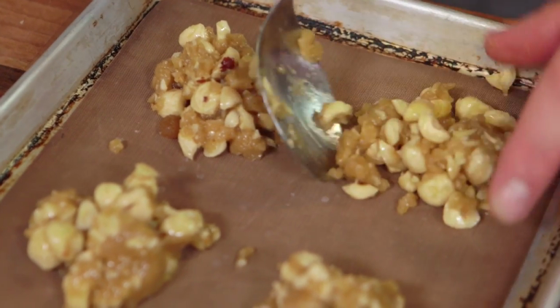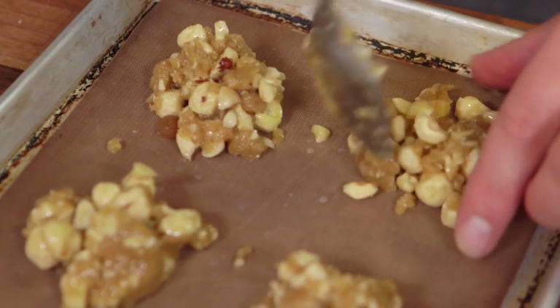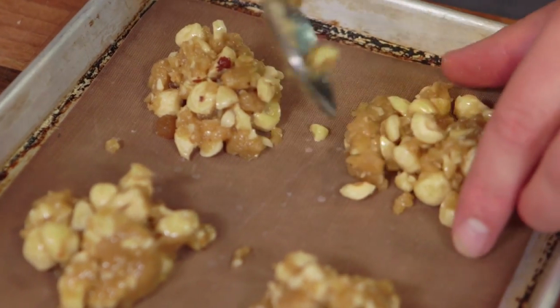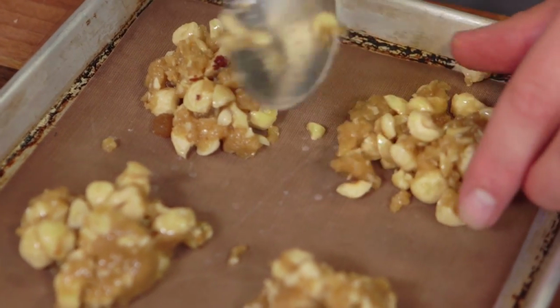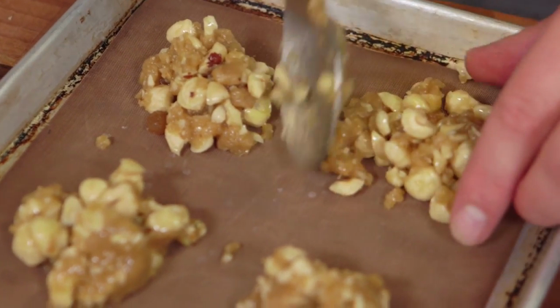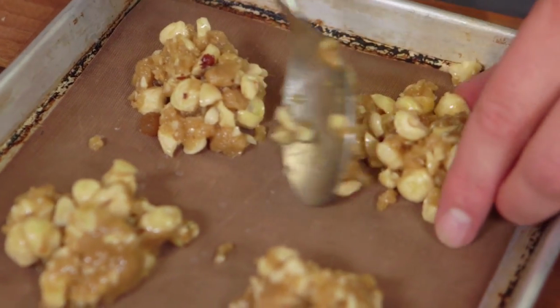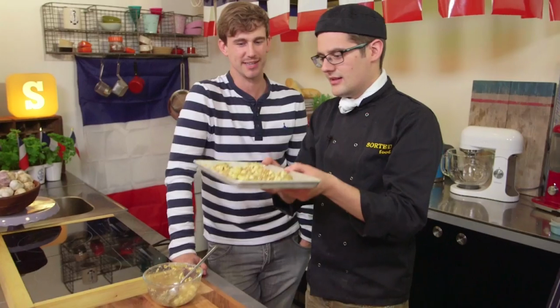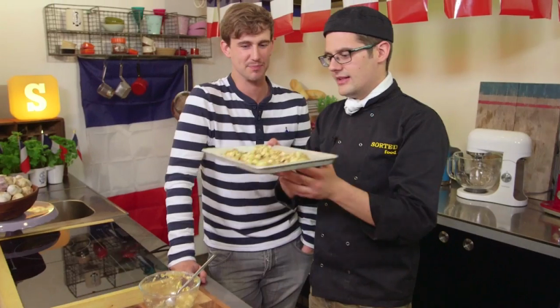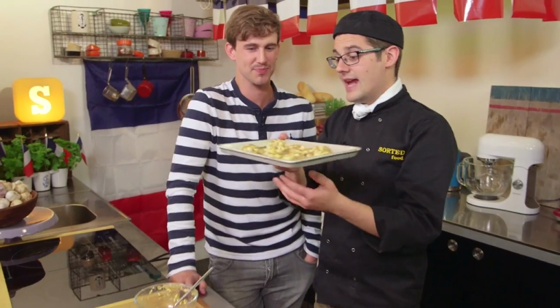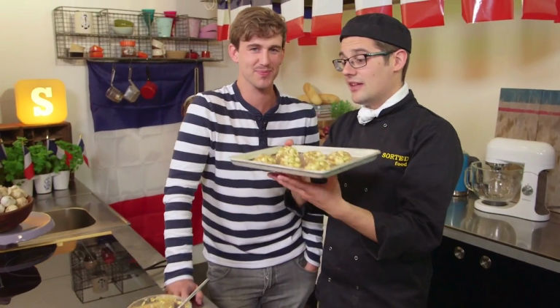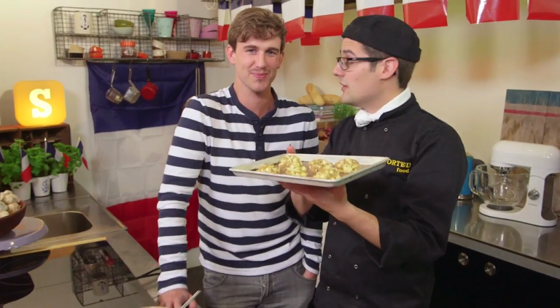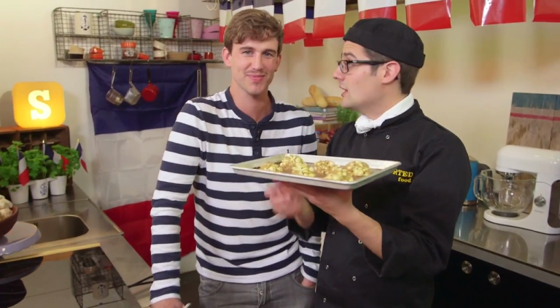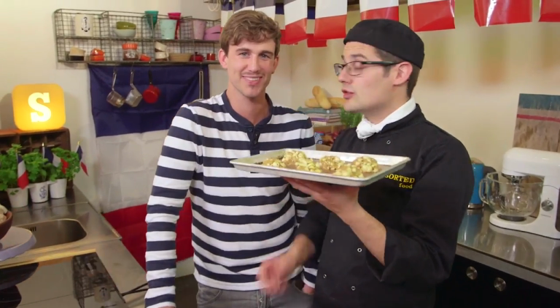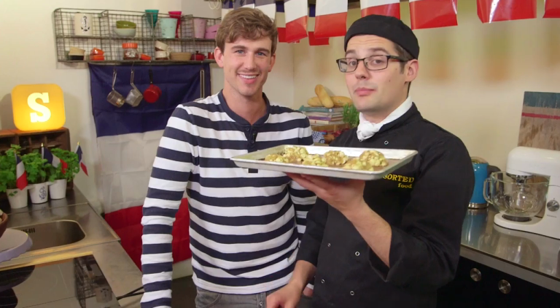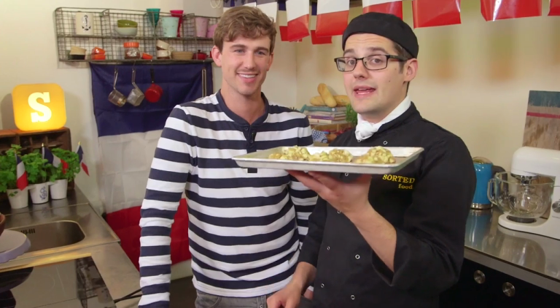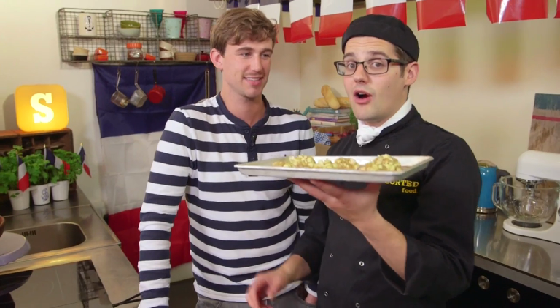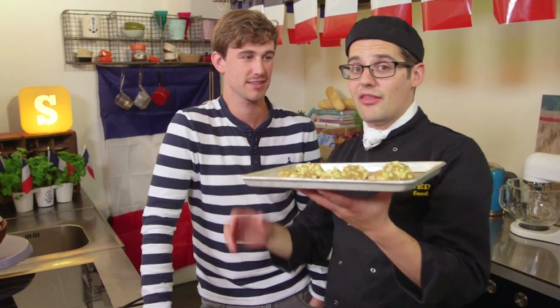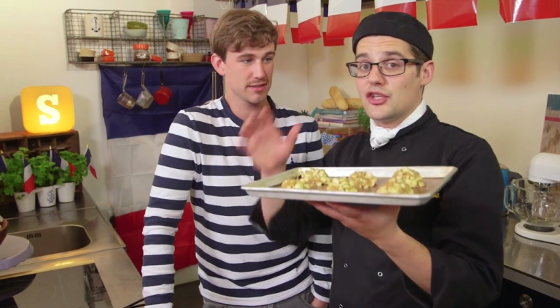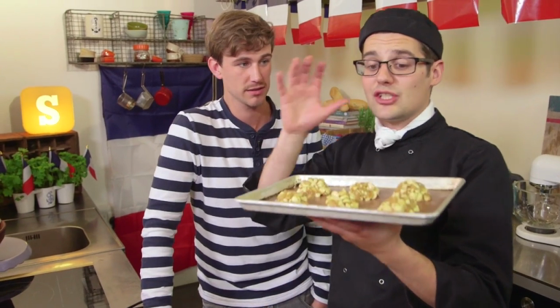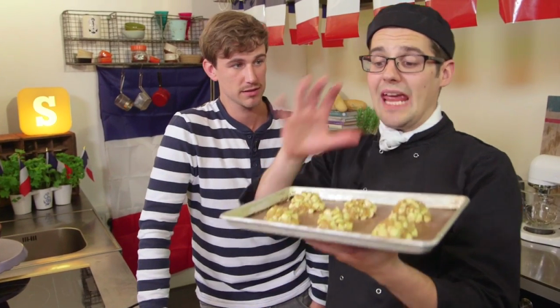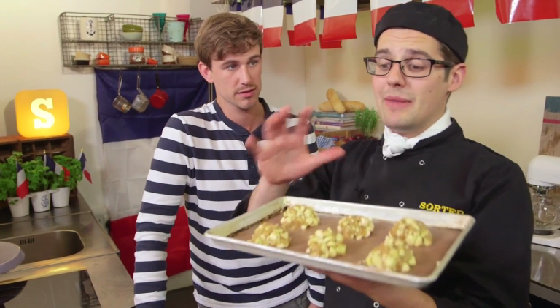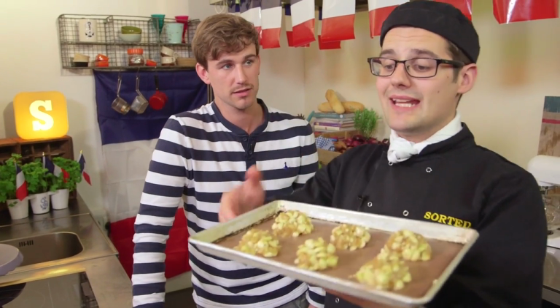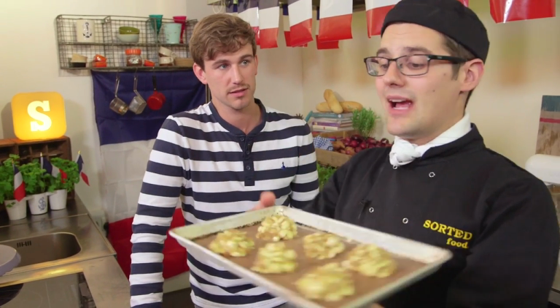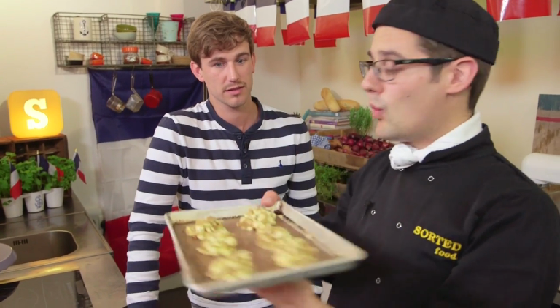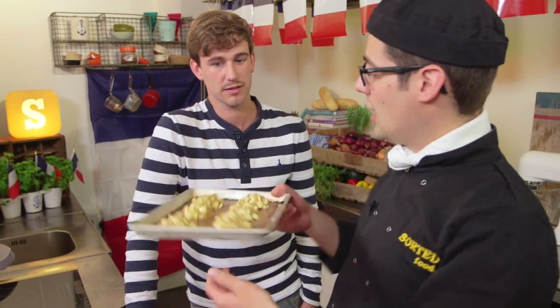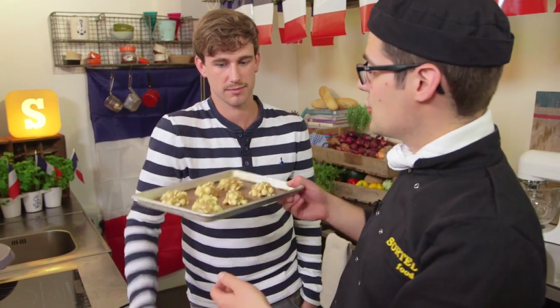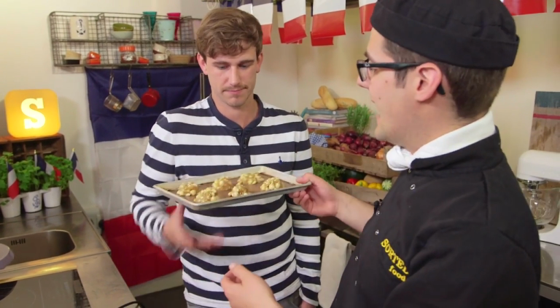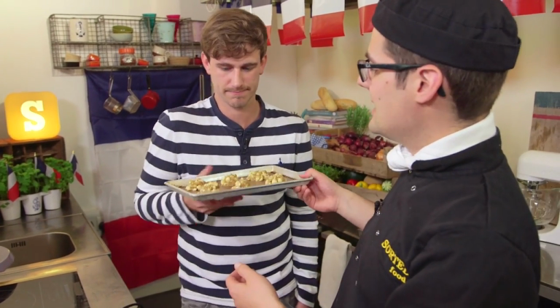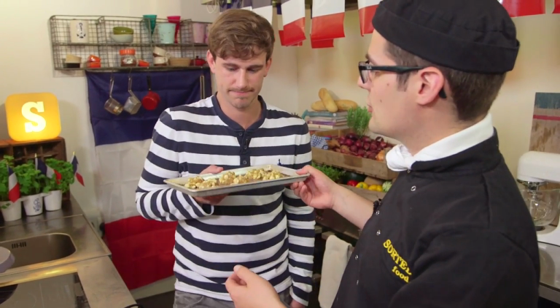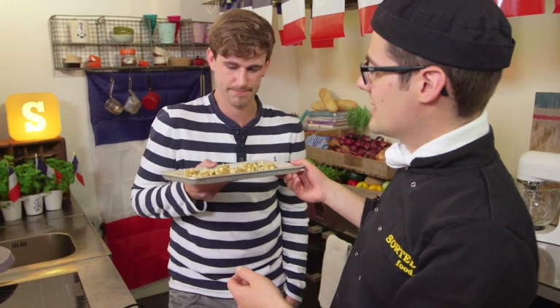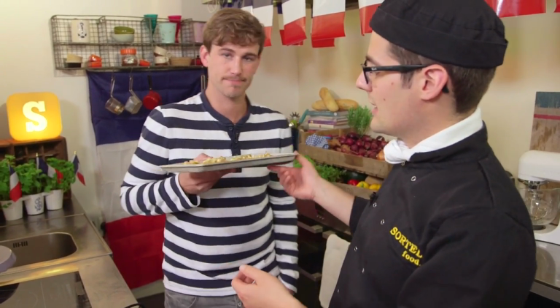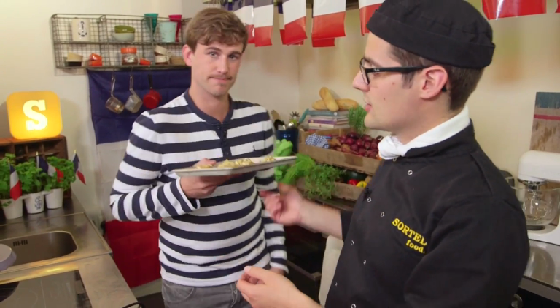That was a quick biscuit, and they don't need long to bake either — just 10 minutes at 180°C.